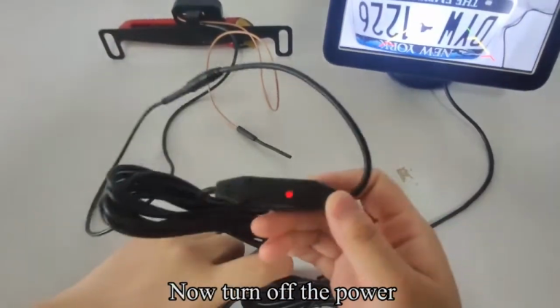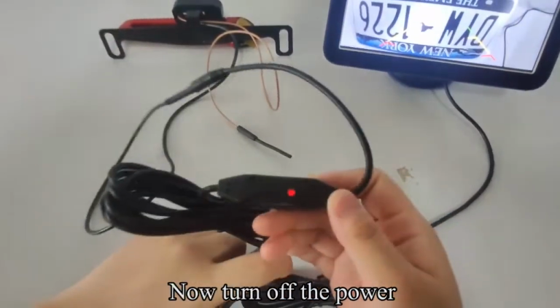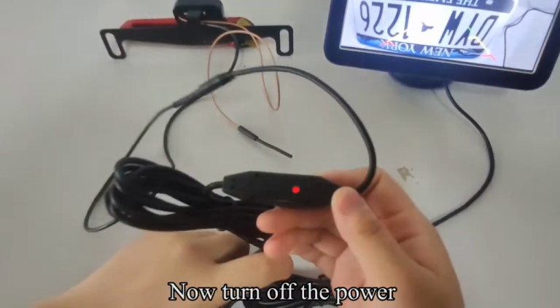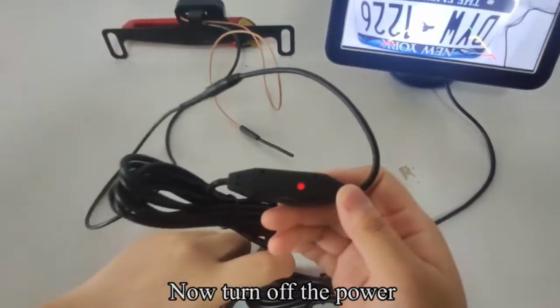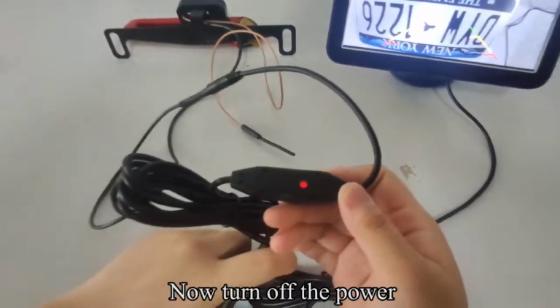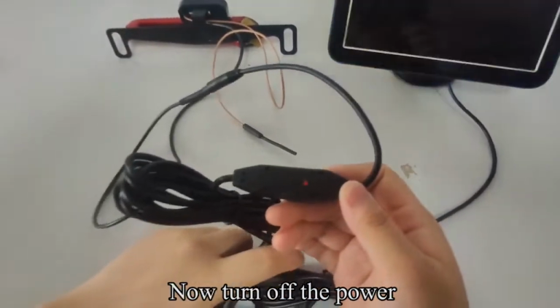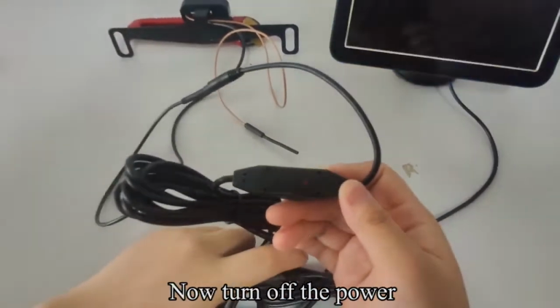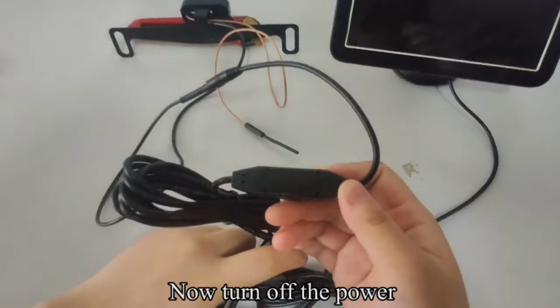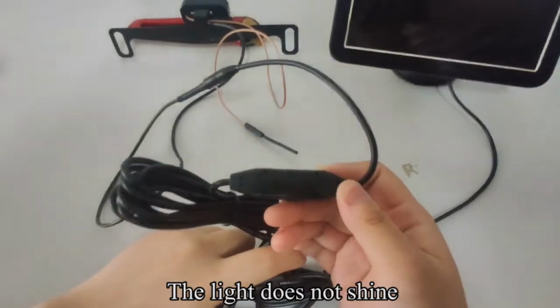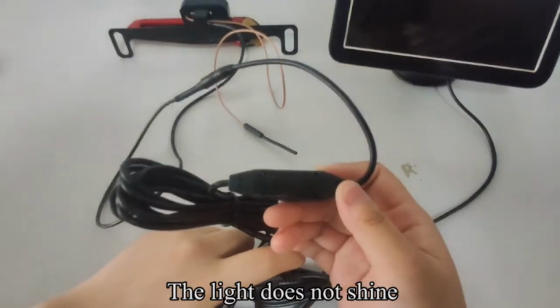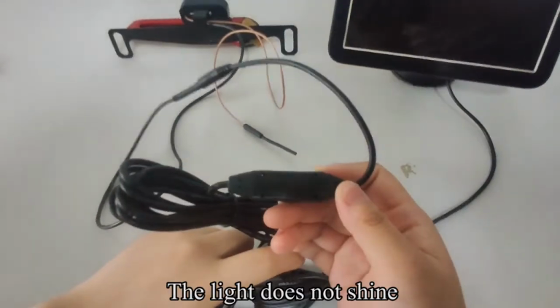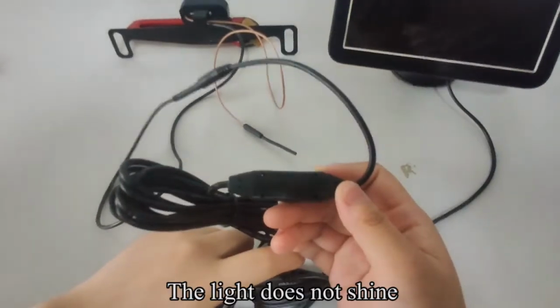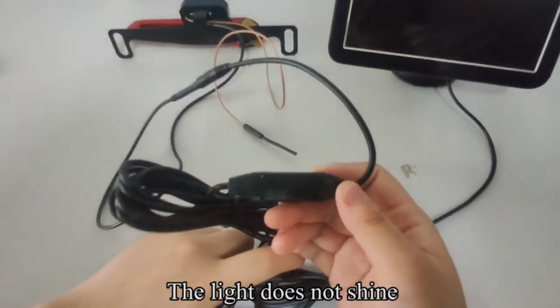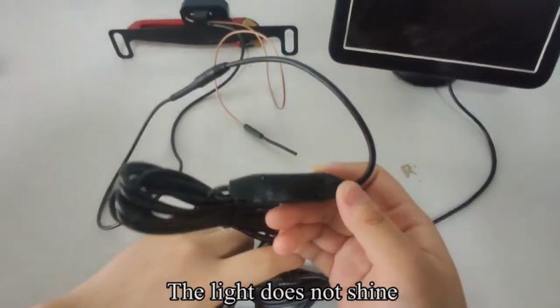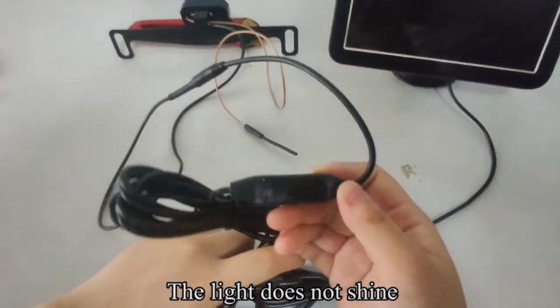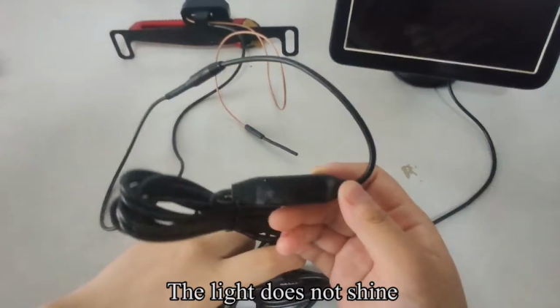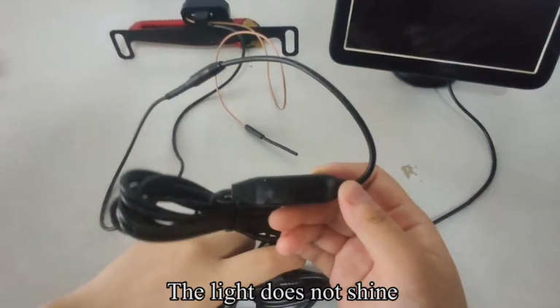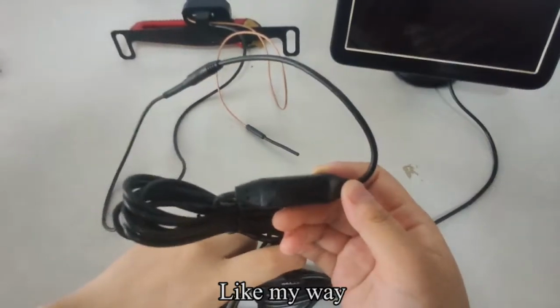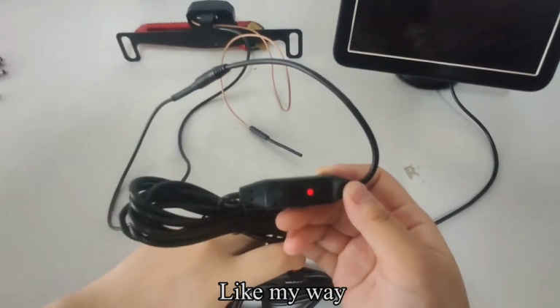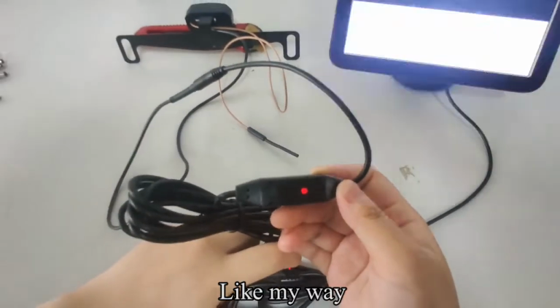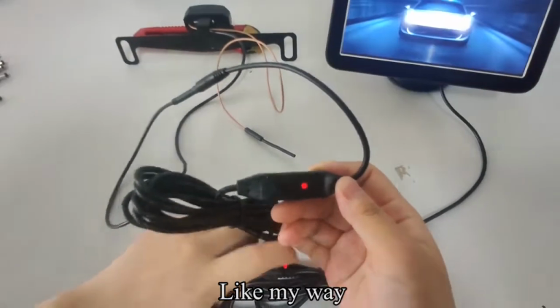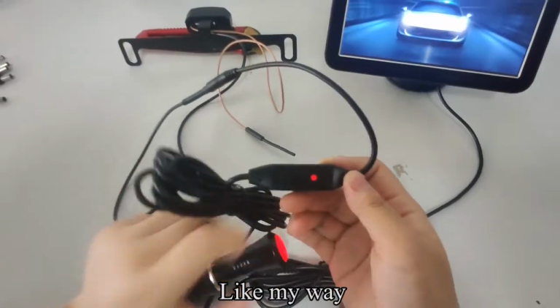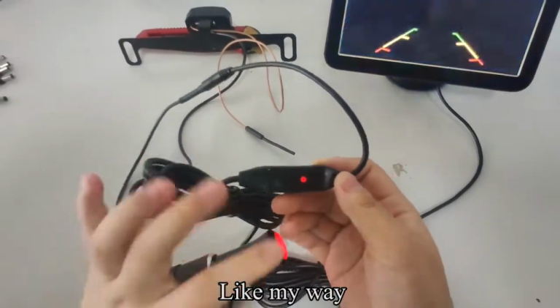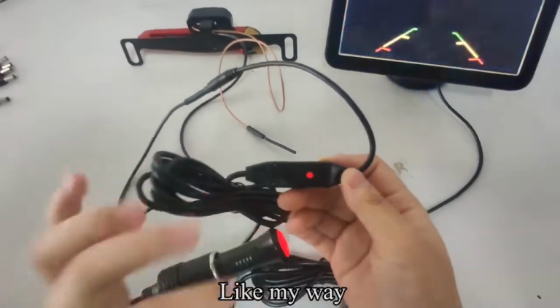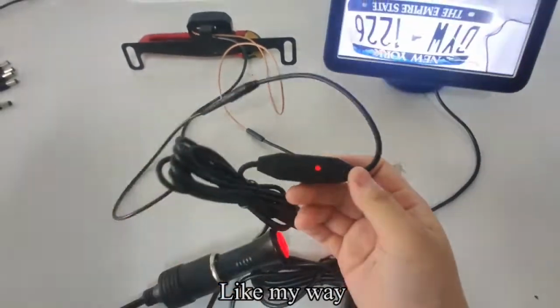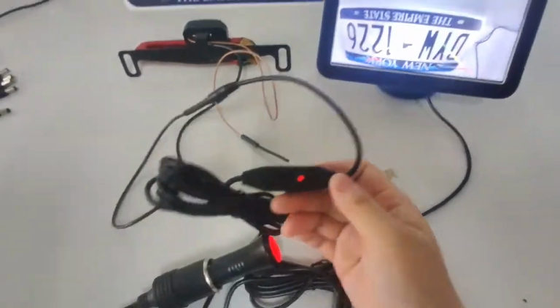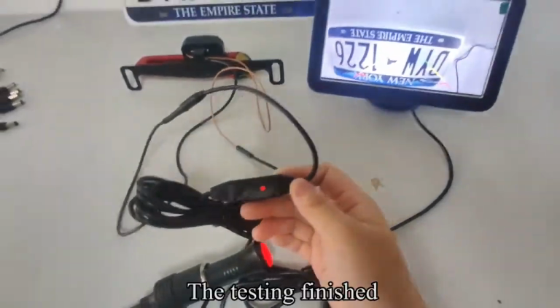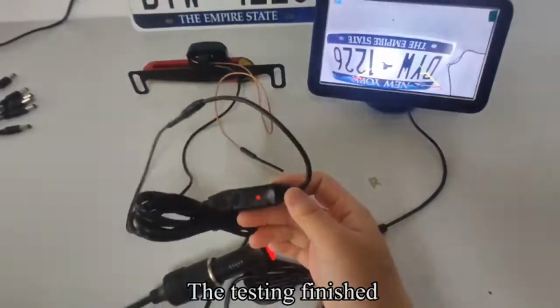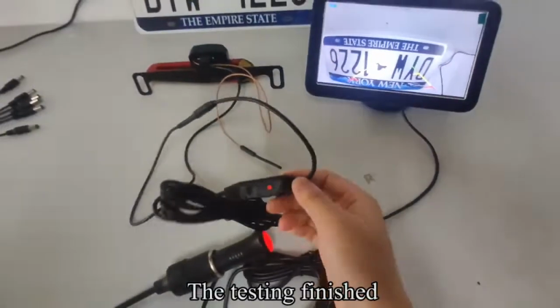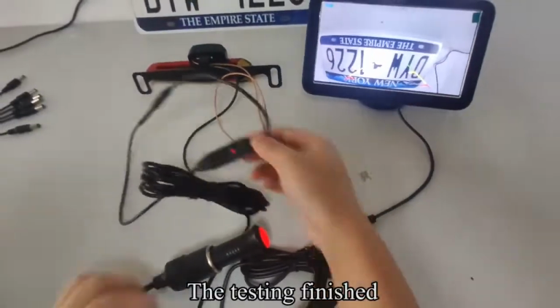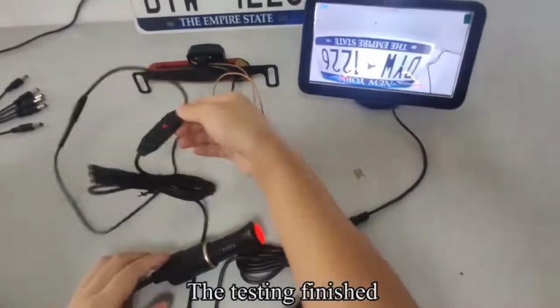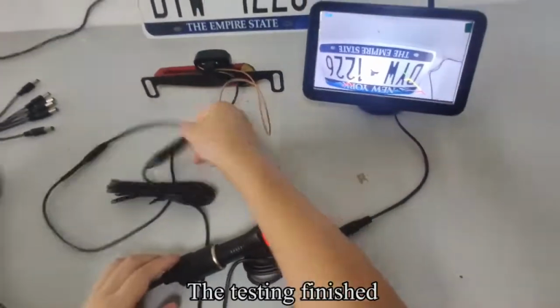Now turn off the power. The light does not shine. The testing is finished.